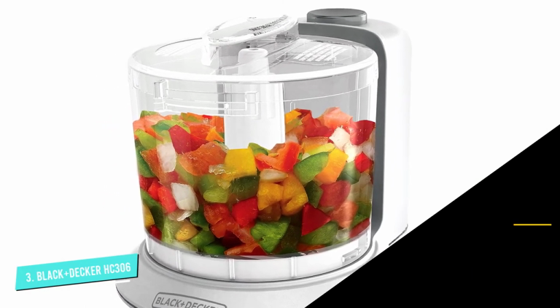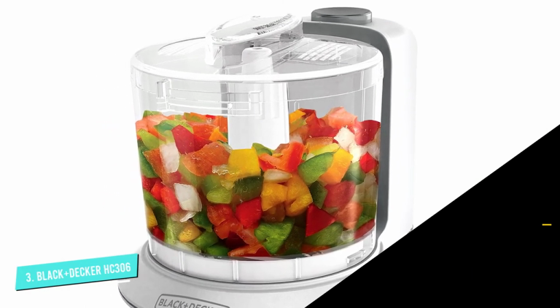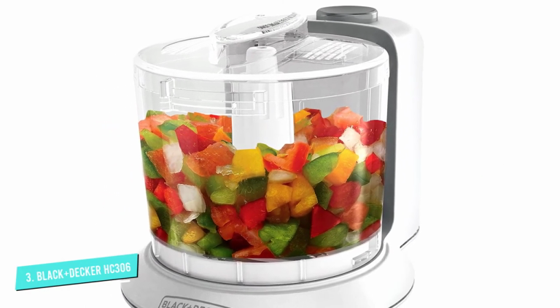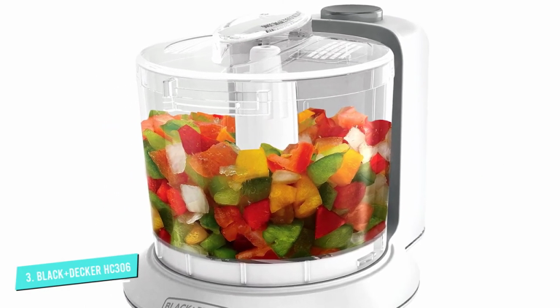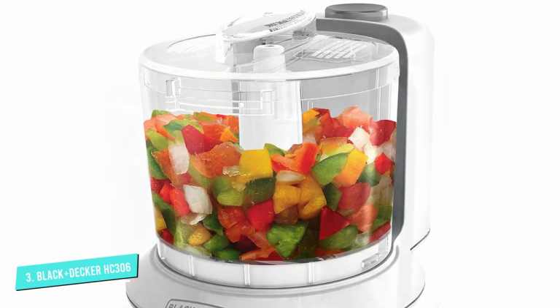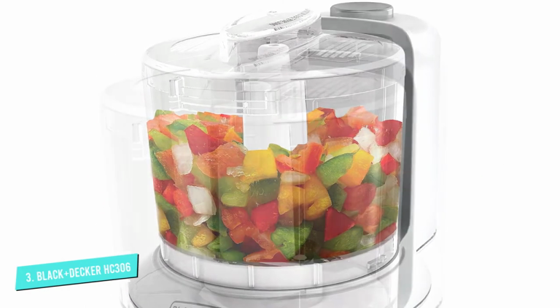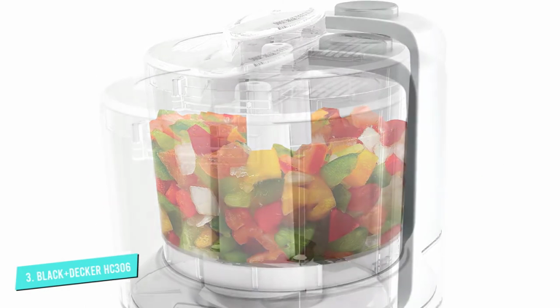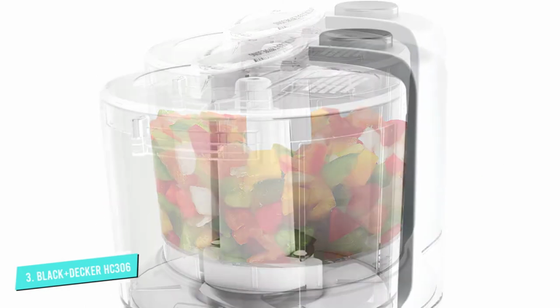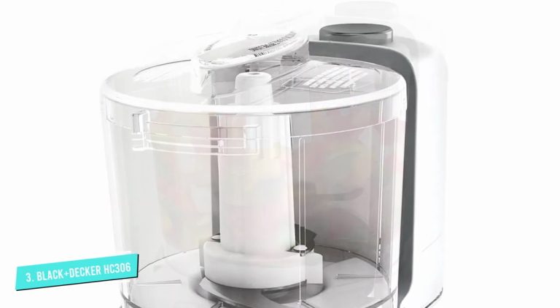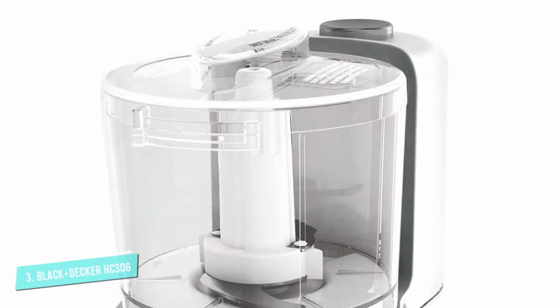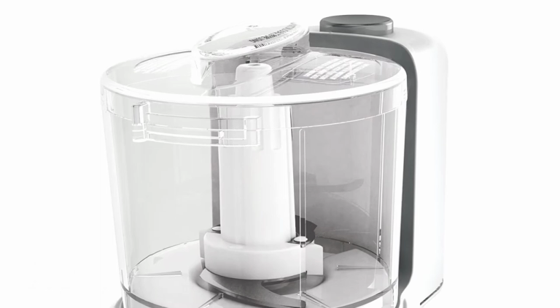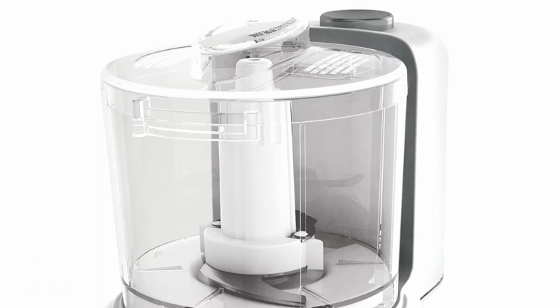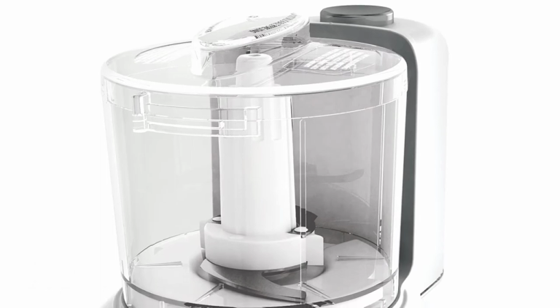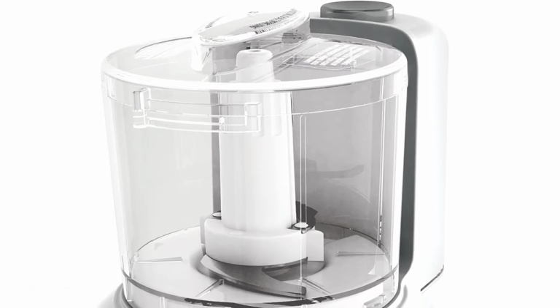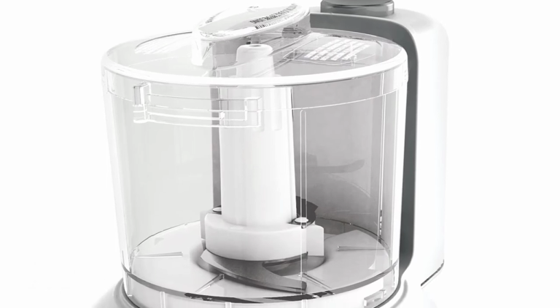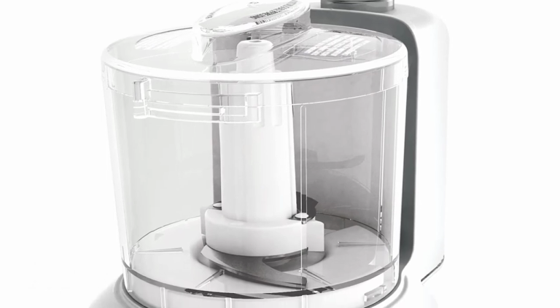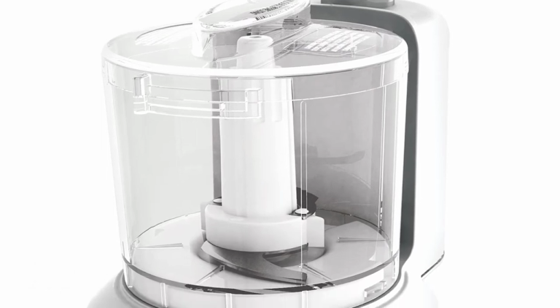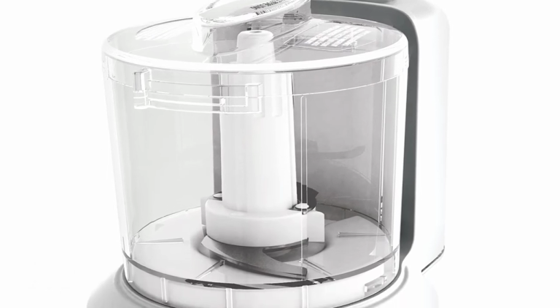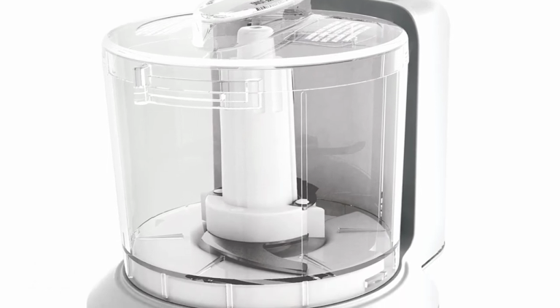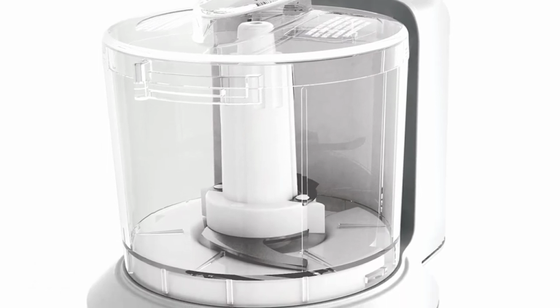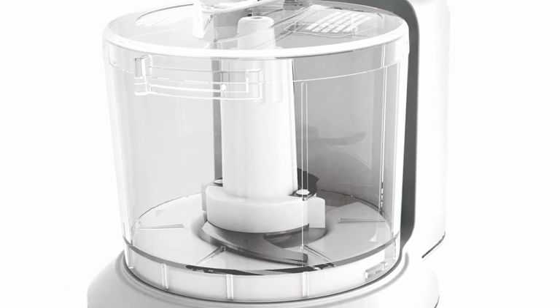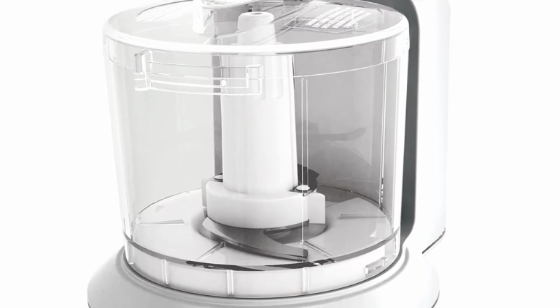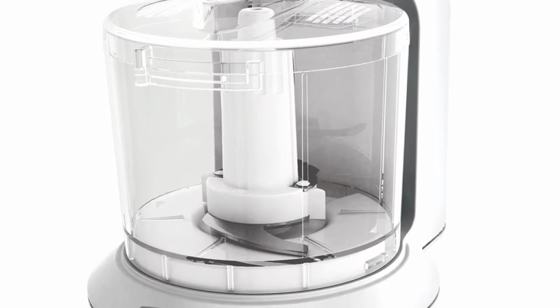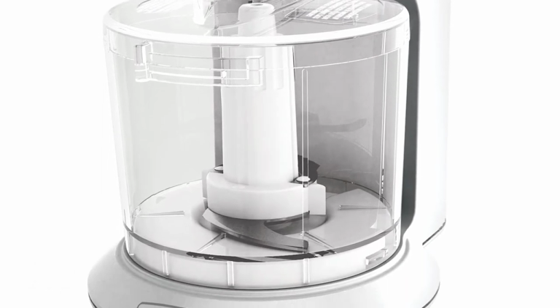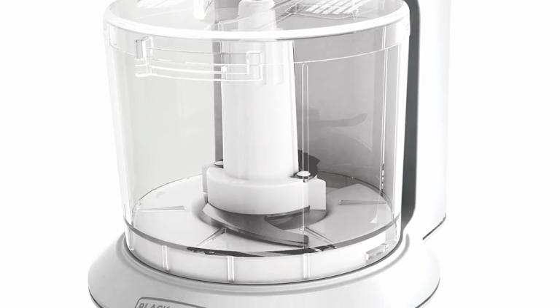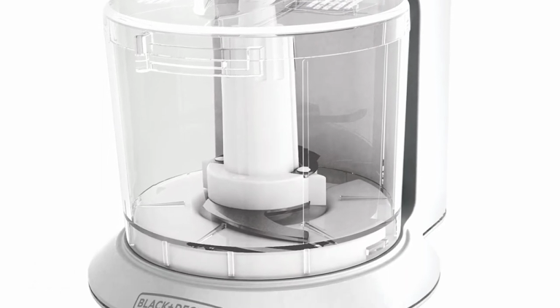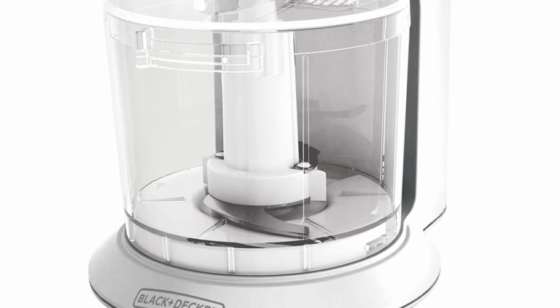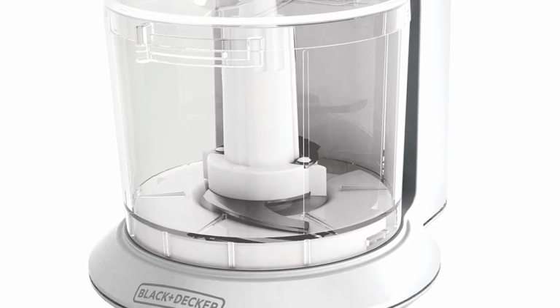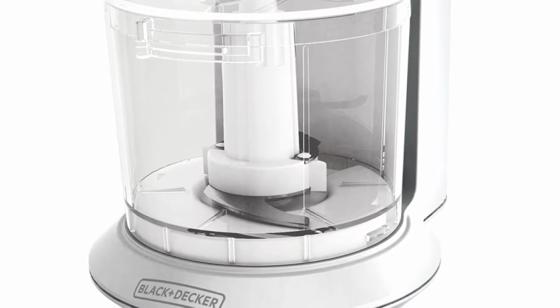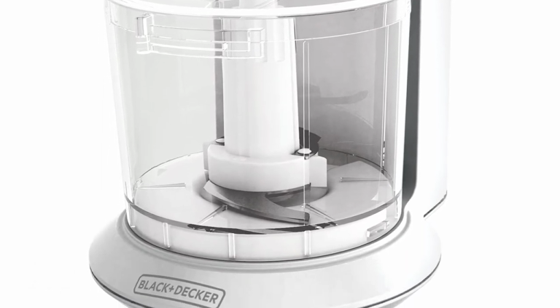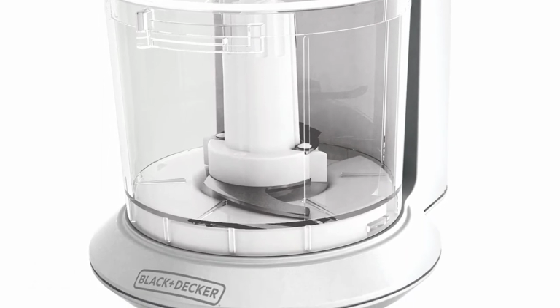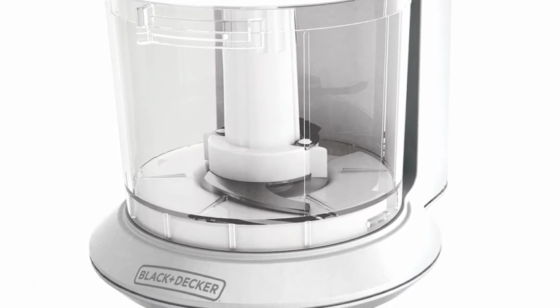This chopper has a 1.5 cup capacity, making it a great pick for salsa, dip, pesto, and many more.